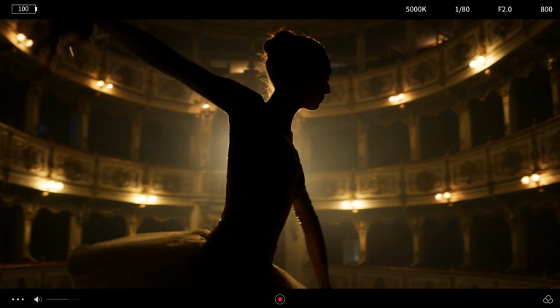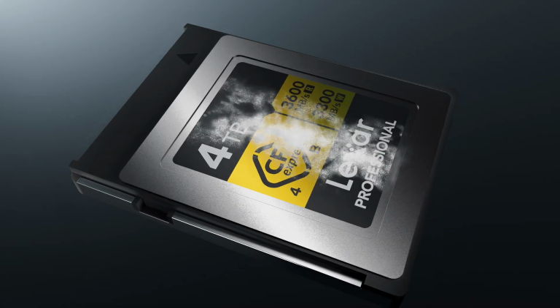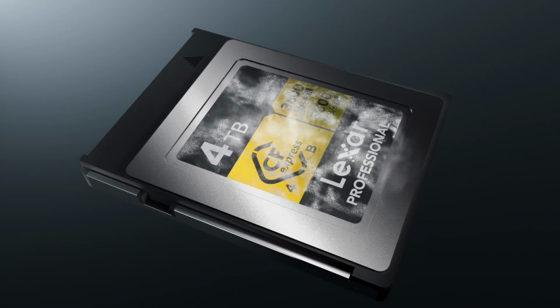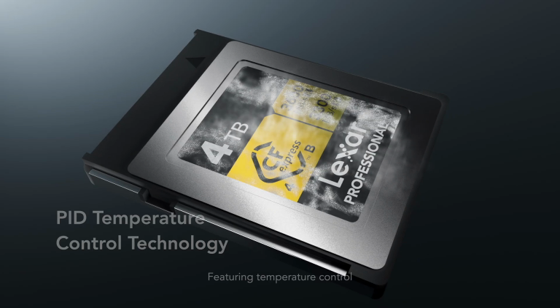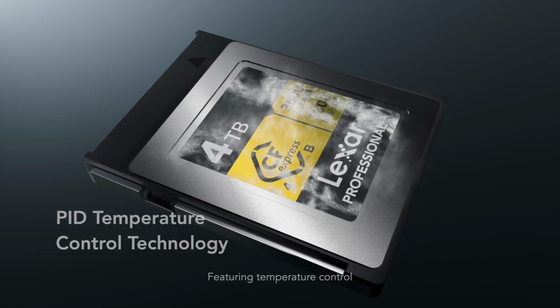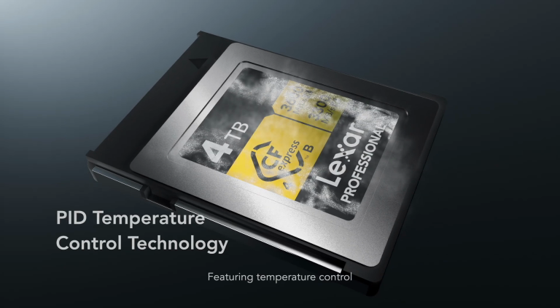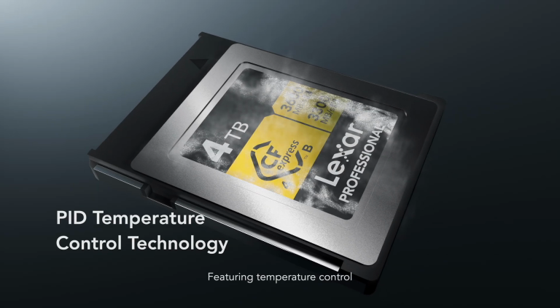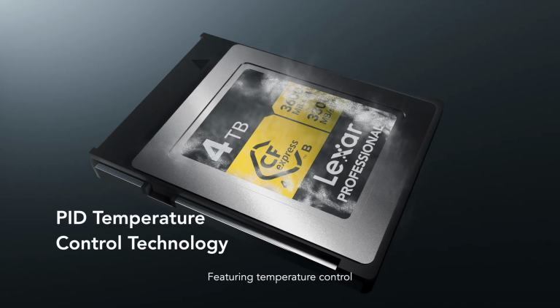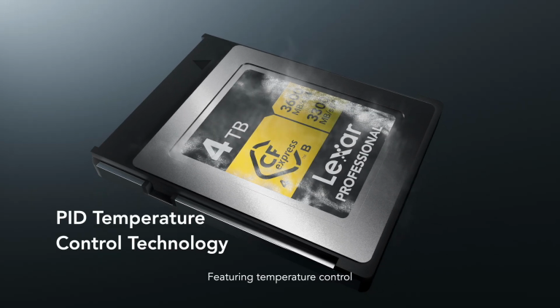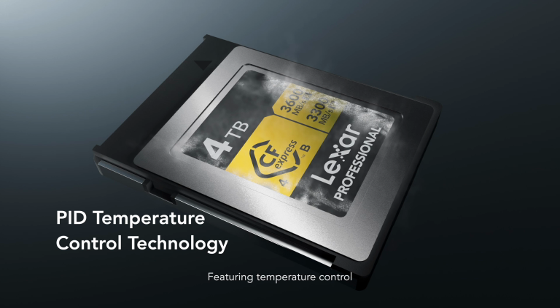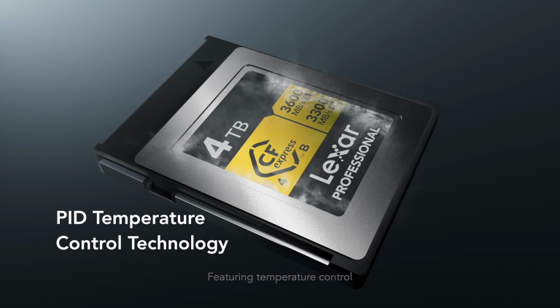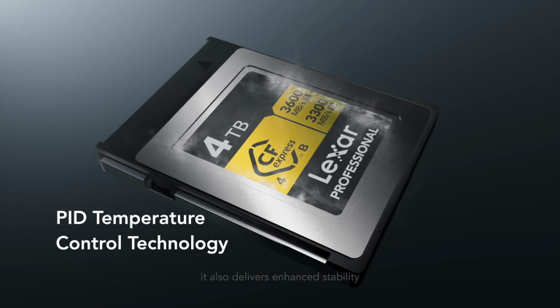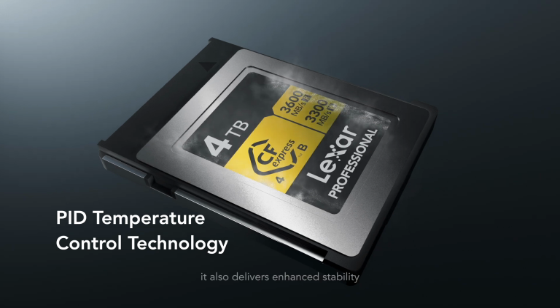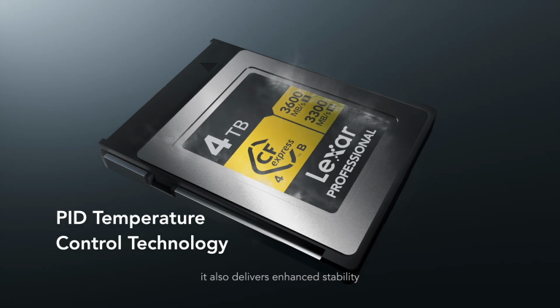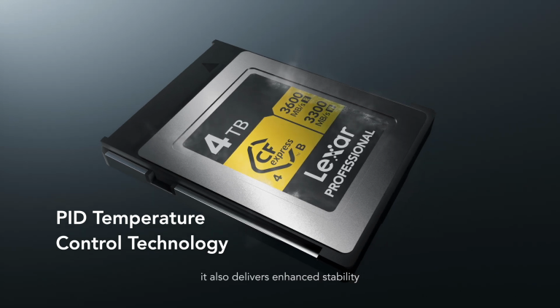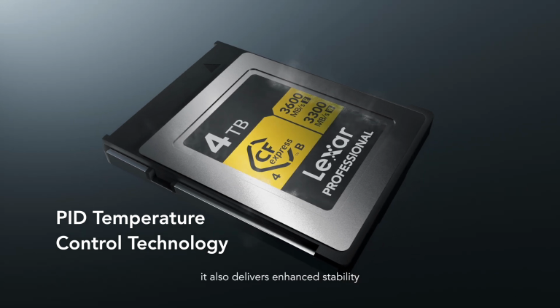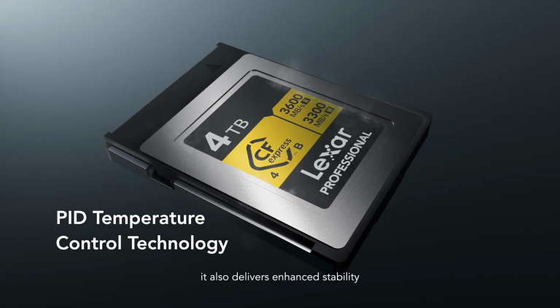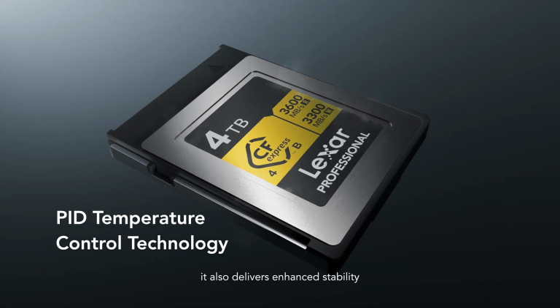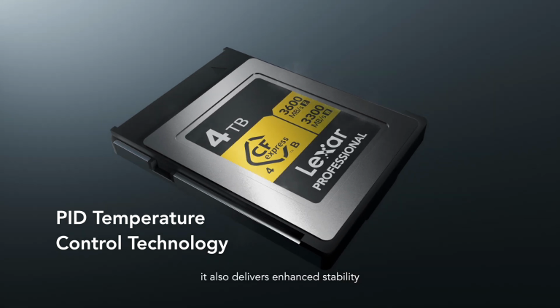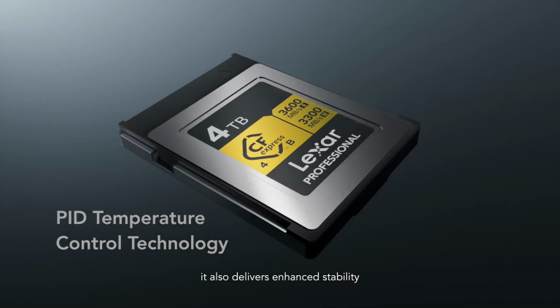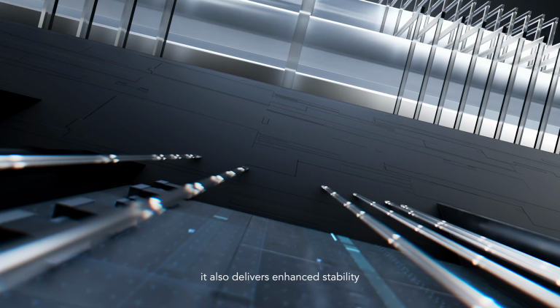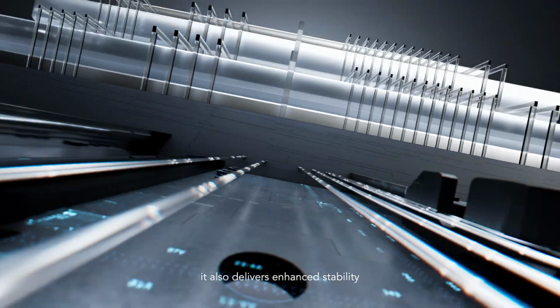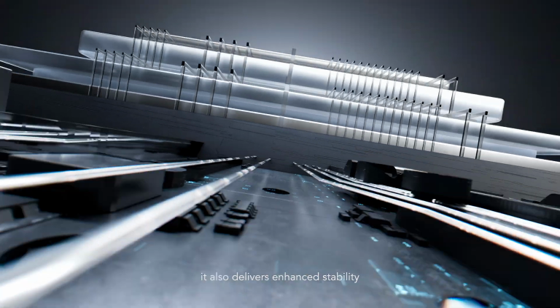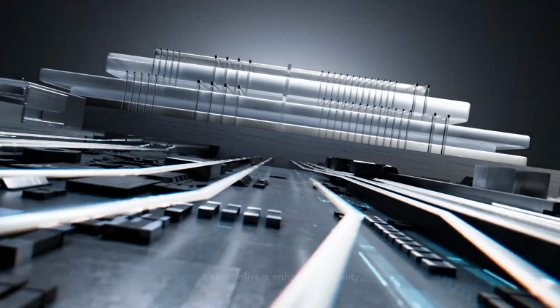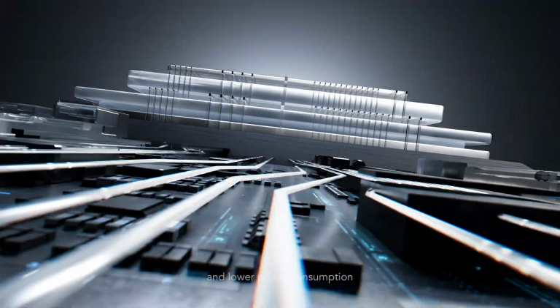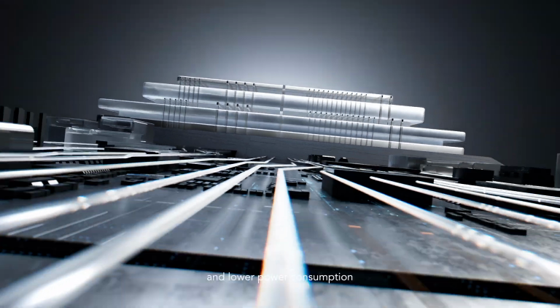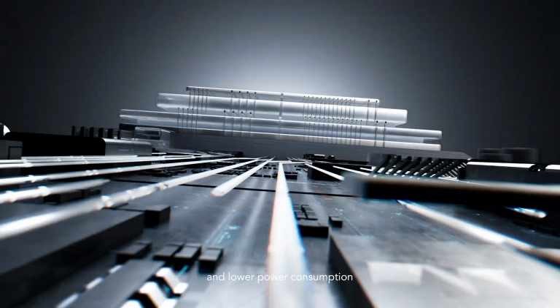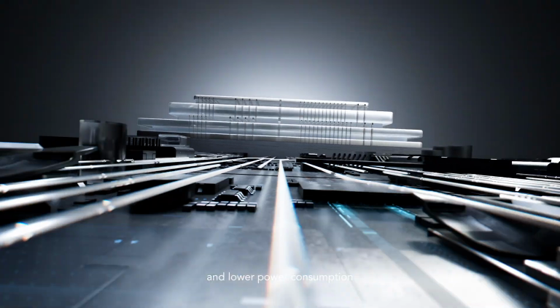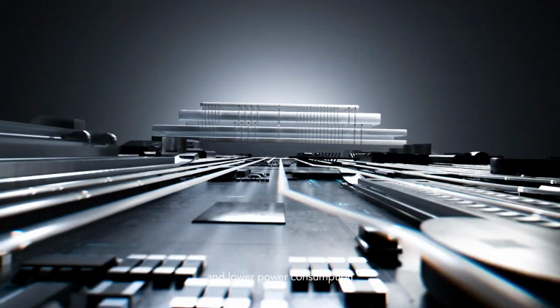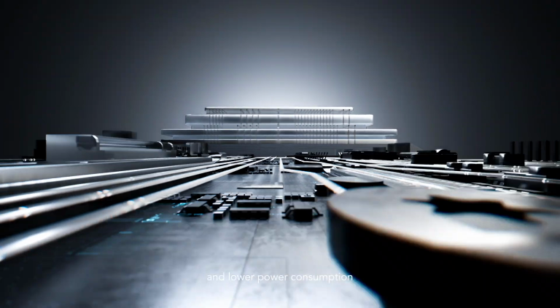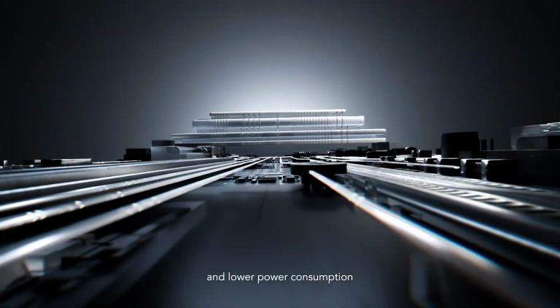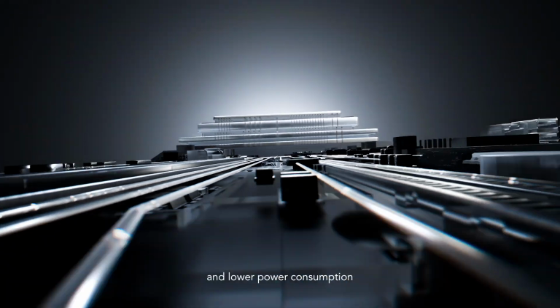Featuring temperature control, it also delivers enhanced stability and lower power consumption.